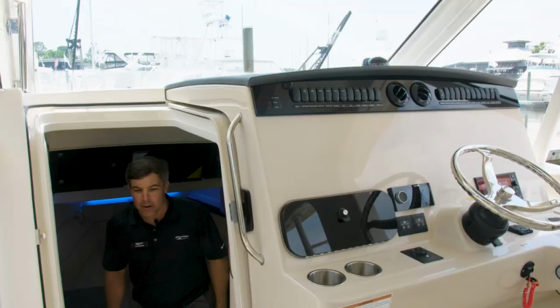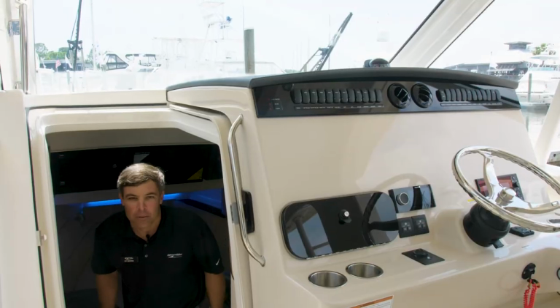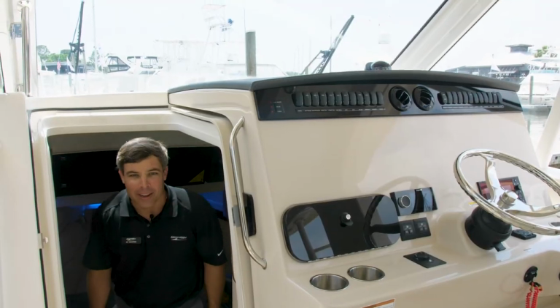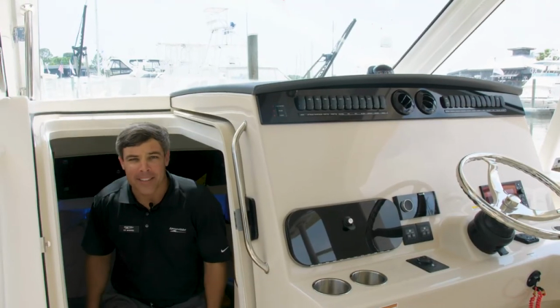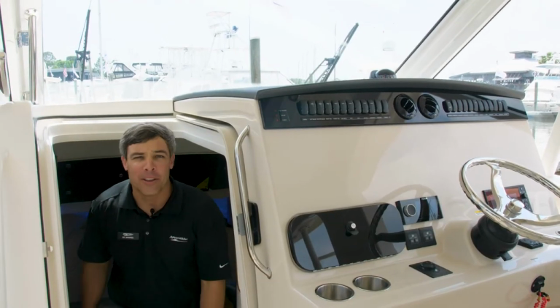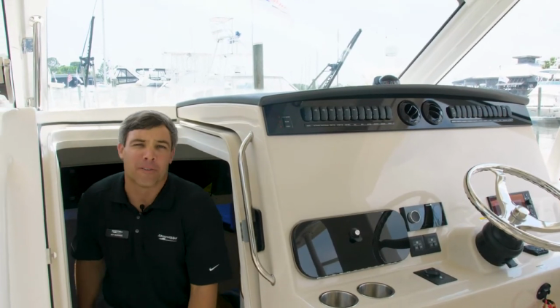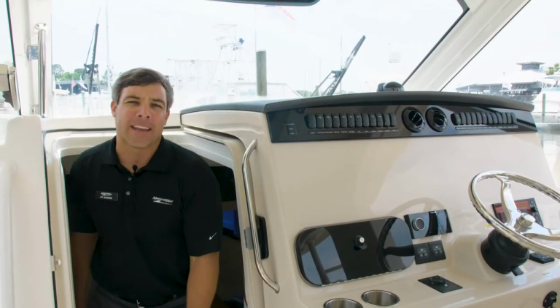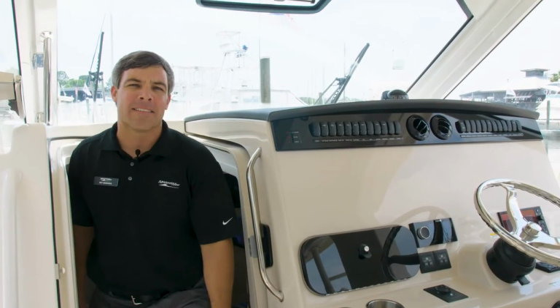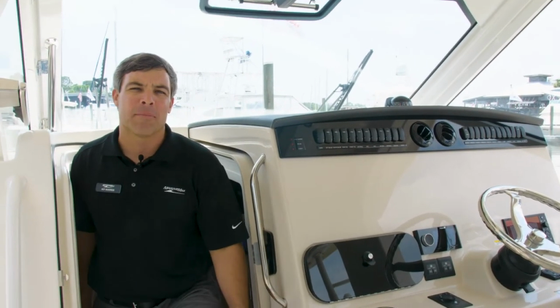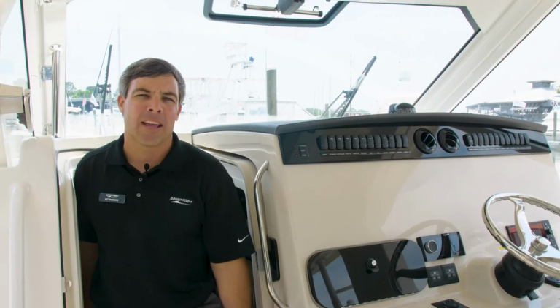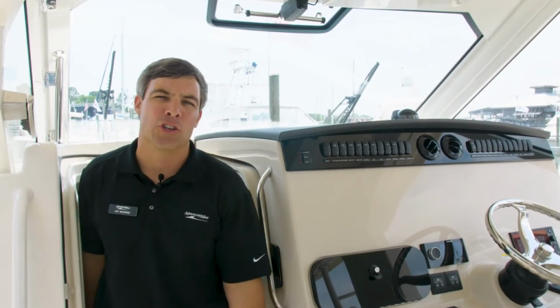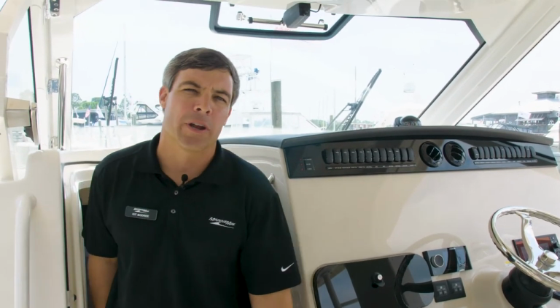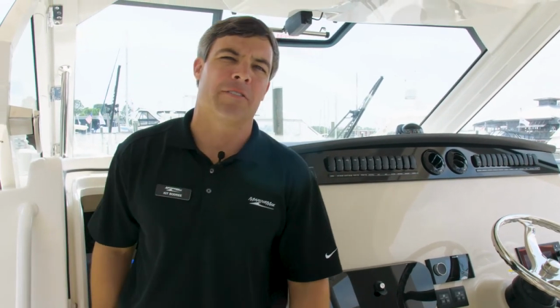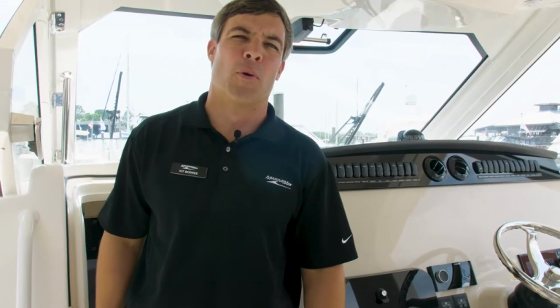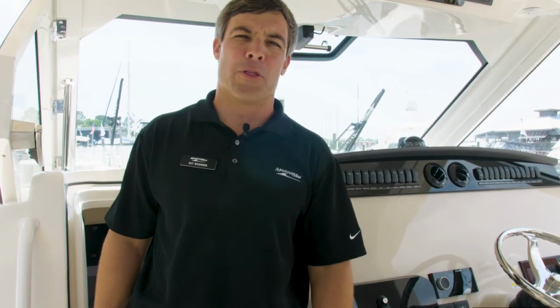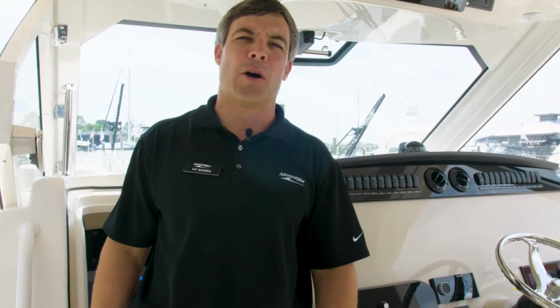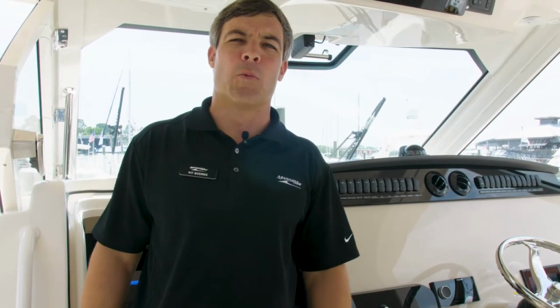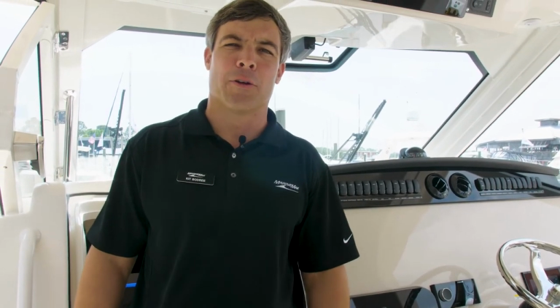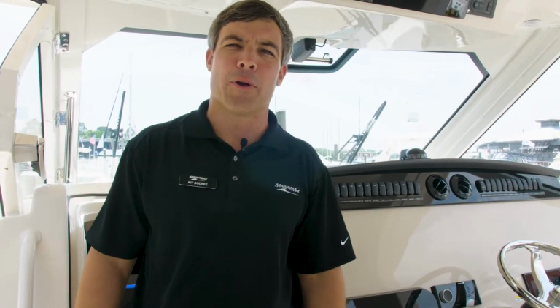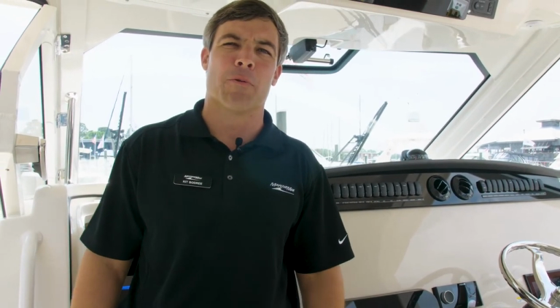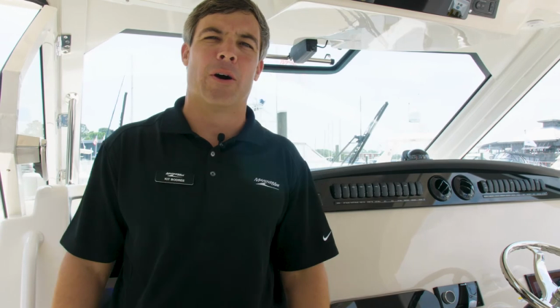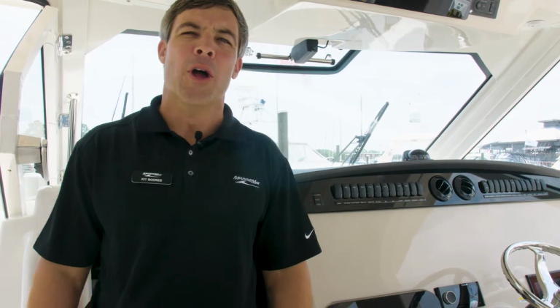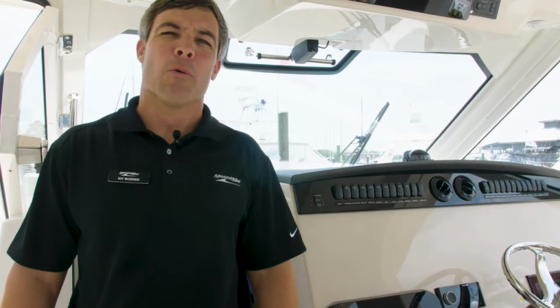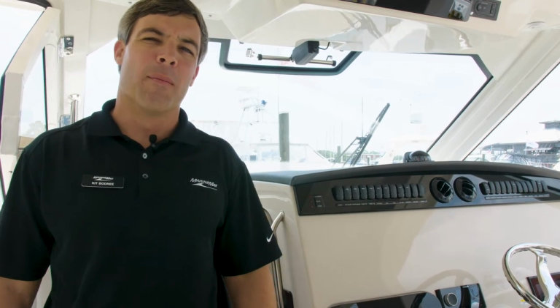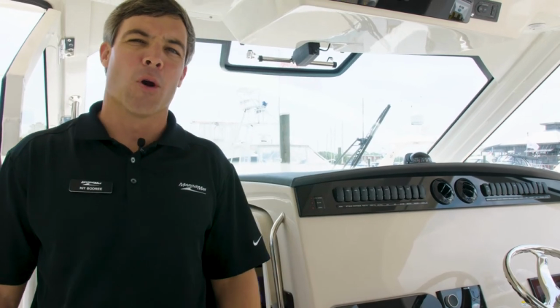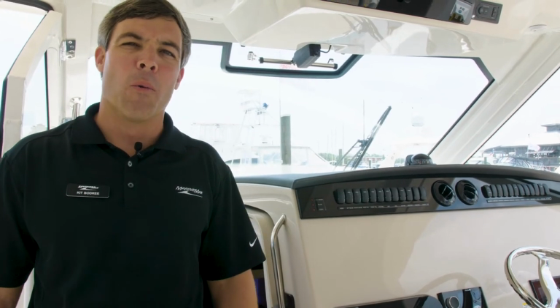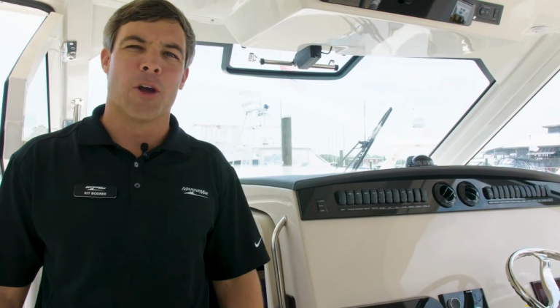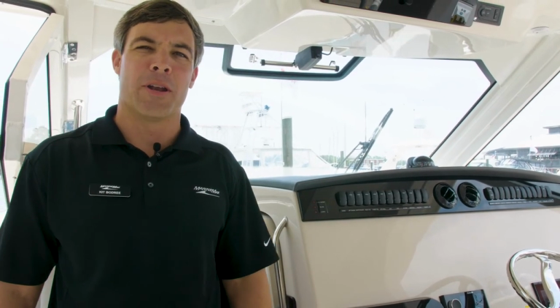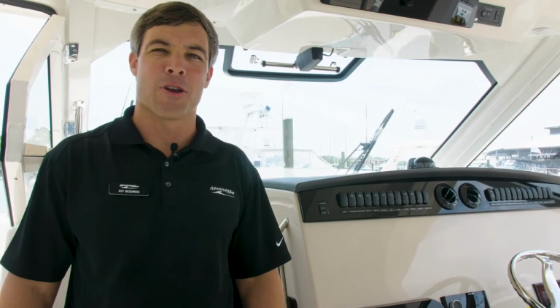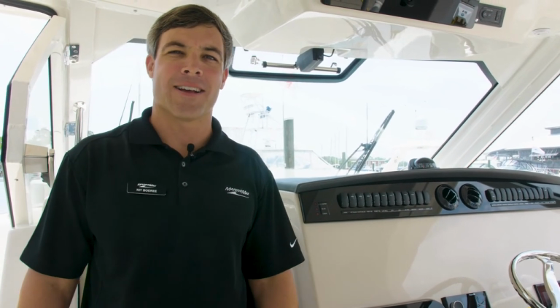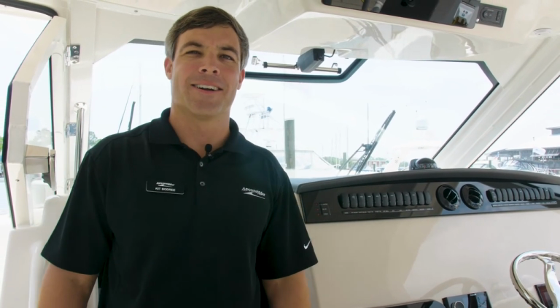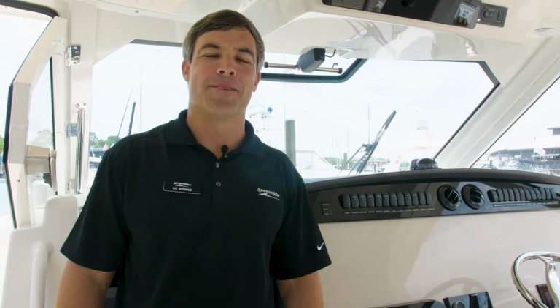We would like to thank you for taking the time today and joining us aboard the Boston Whaler 380 Realm. Remember, we're always open at marinemax.com.